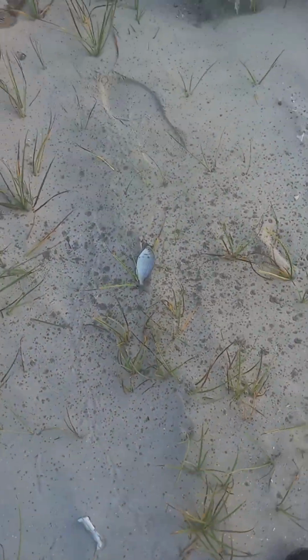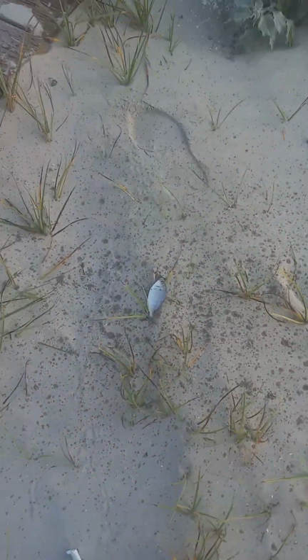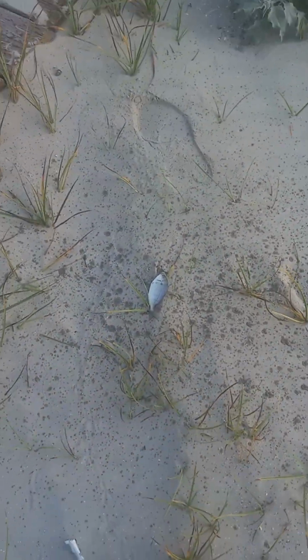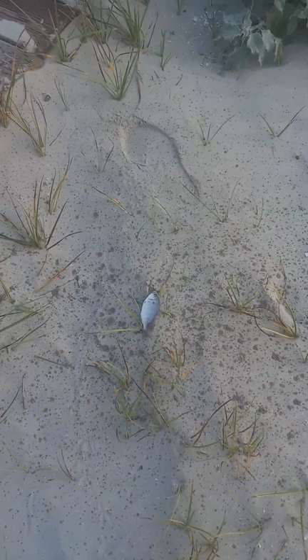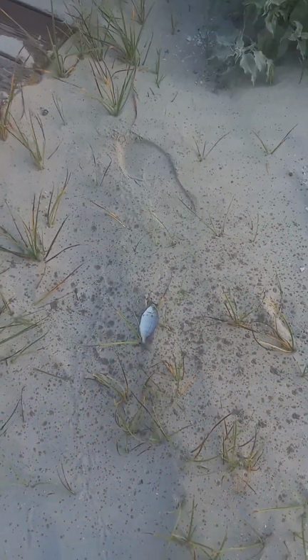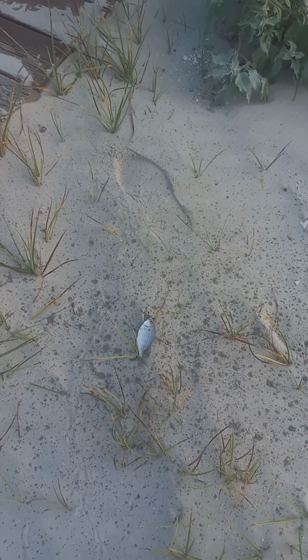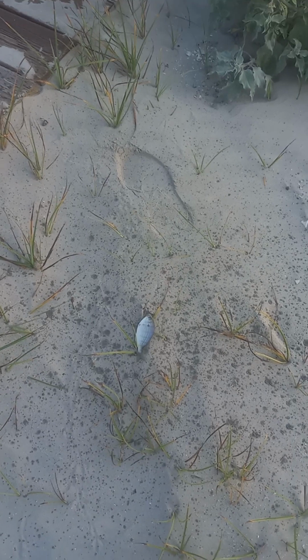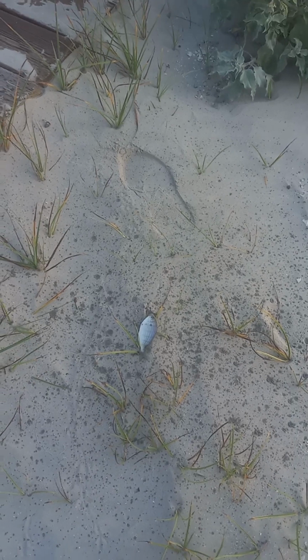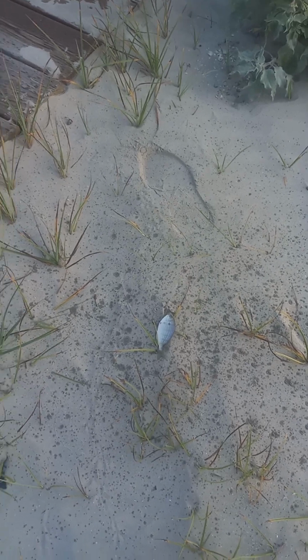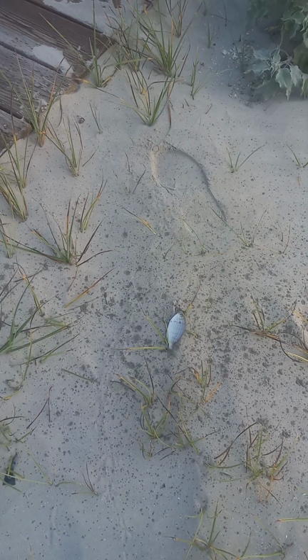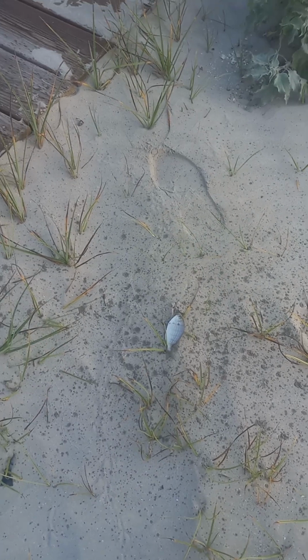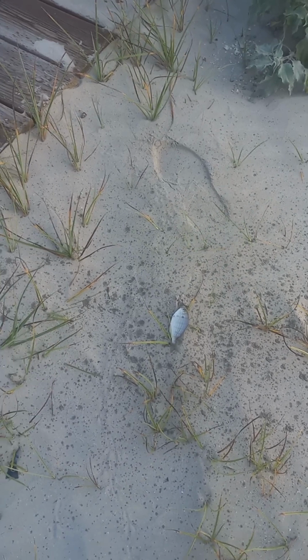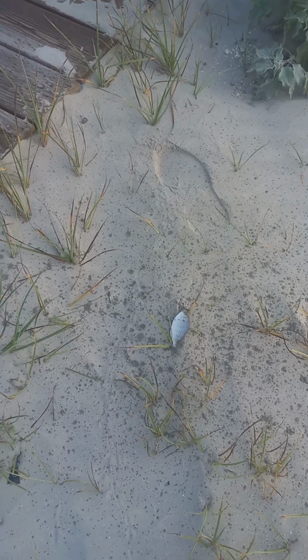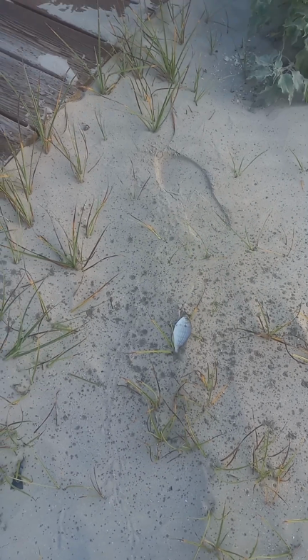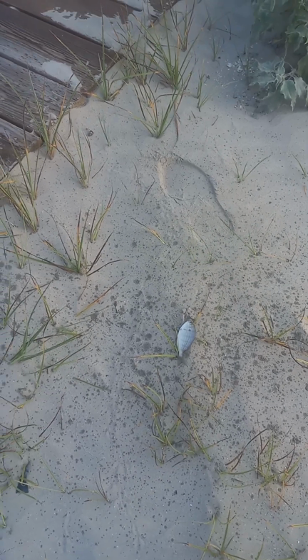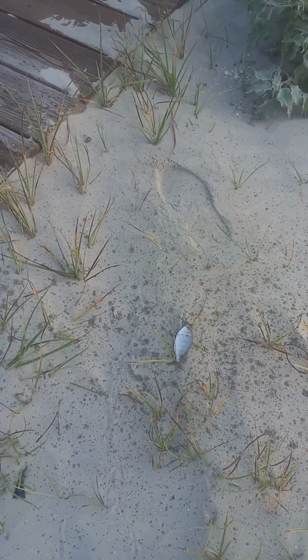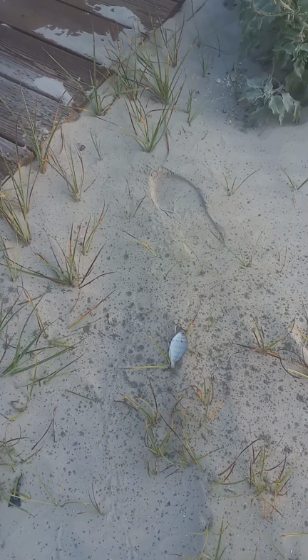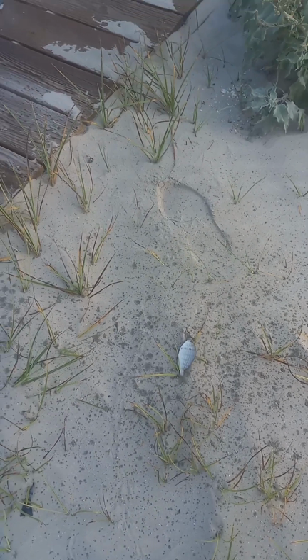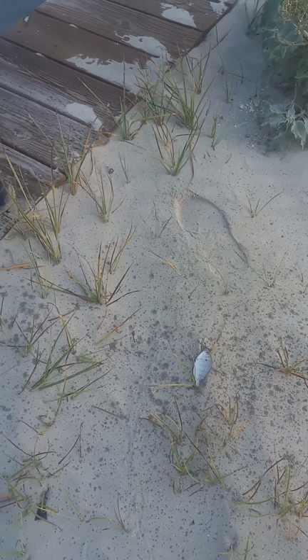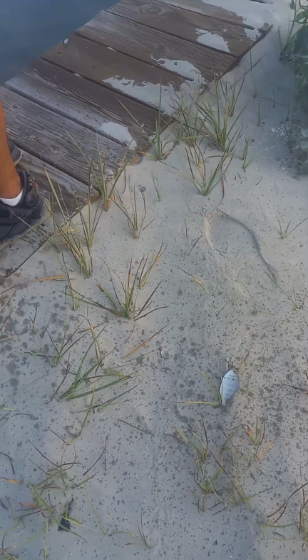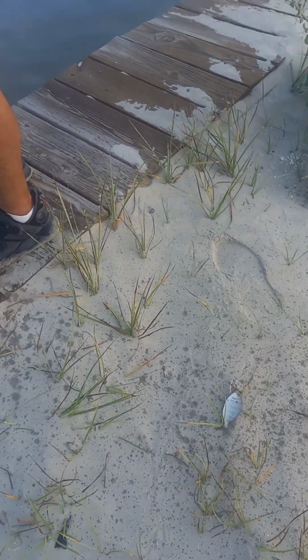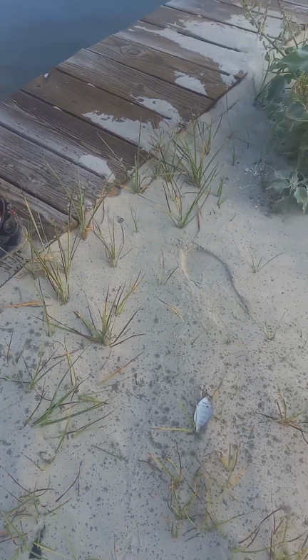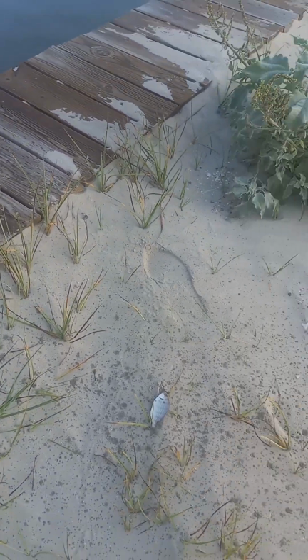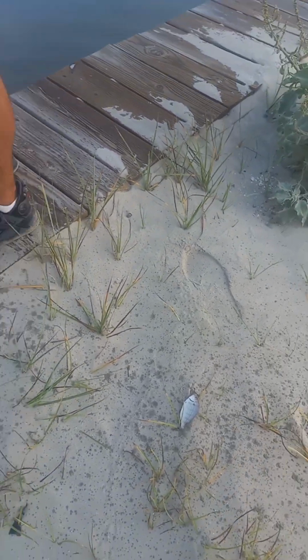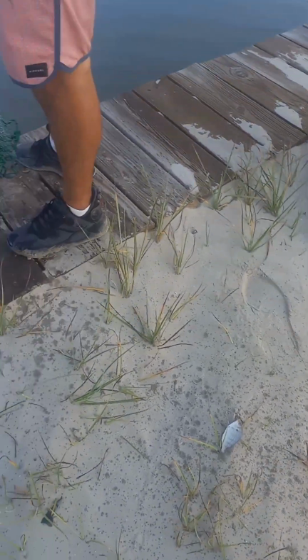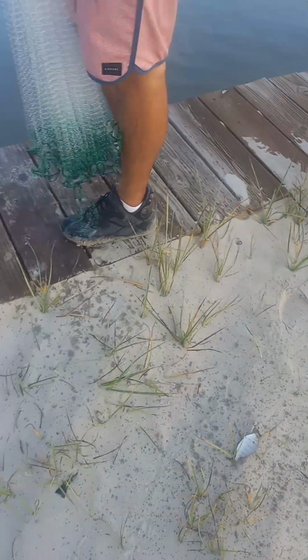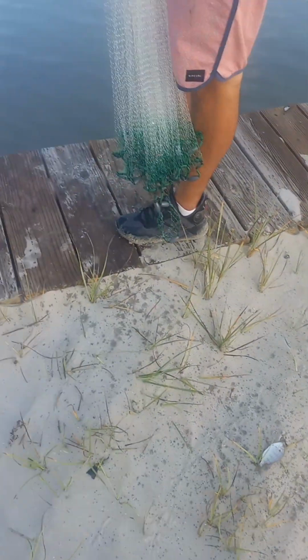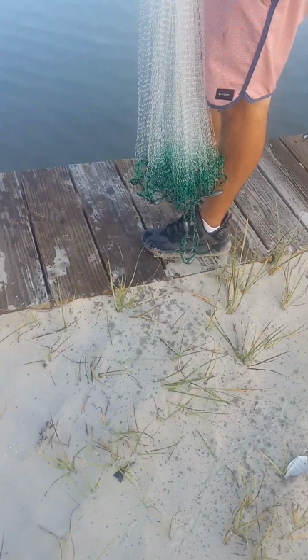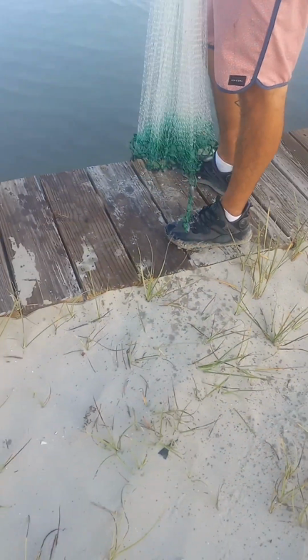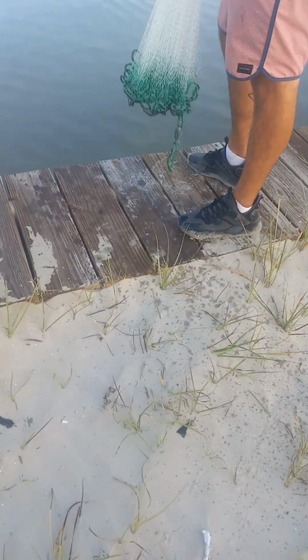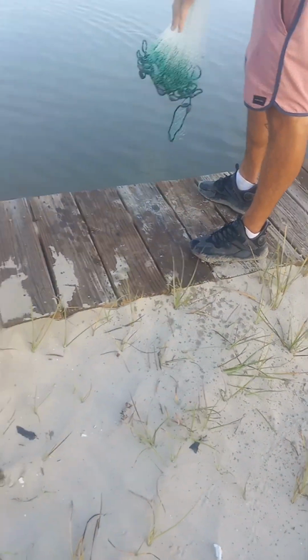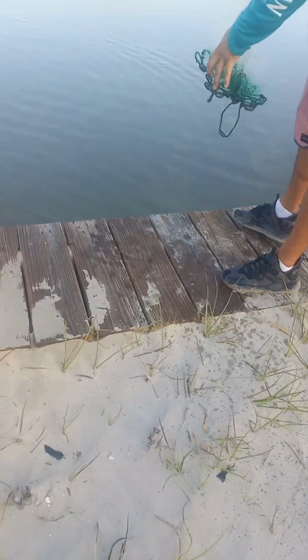Throw it back, or are you going to take it? Cut it up in a piece, put it out here, see what happens. Yeah, might as well.